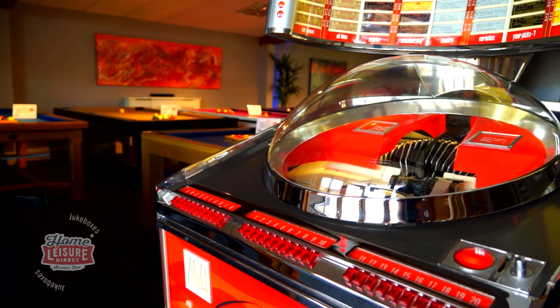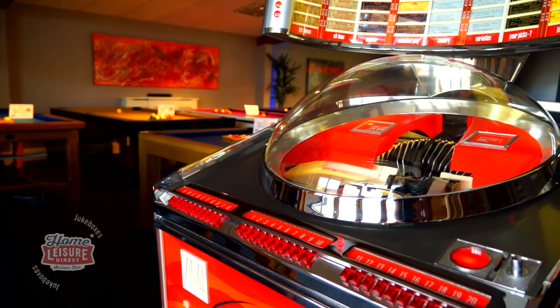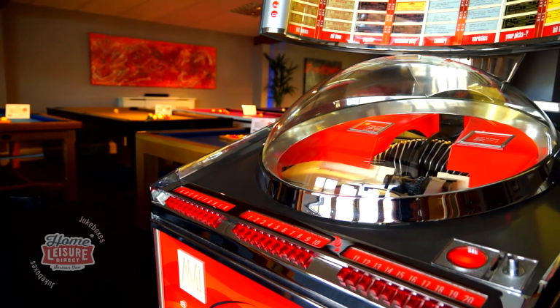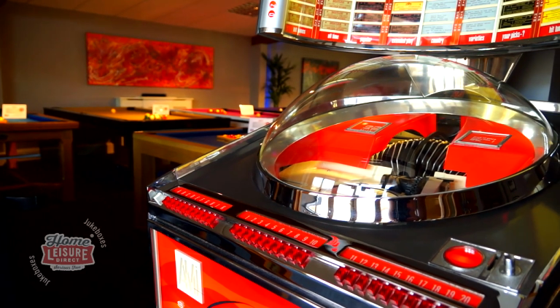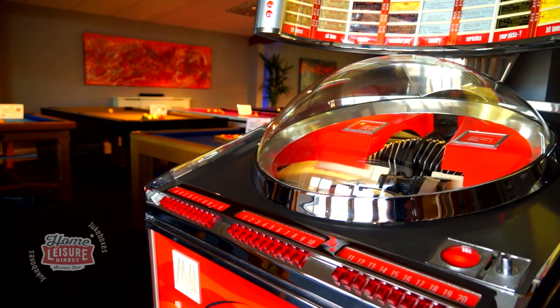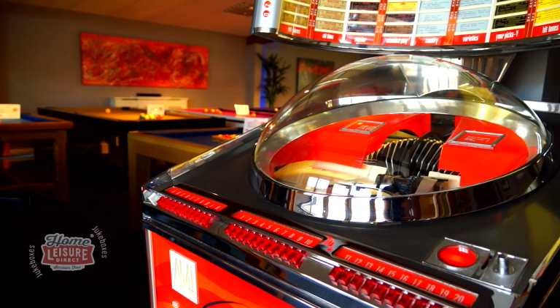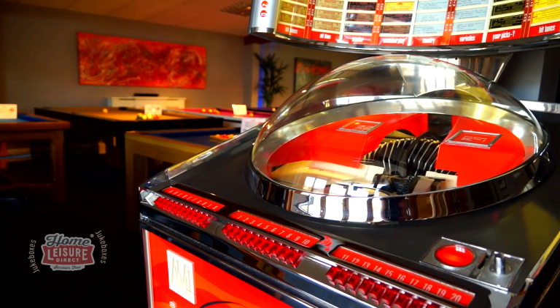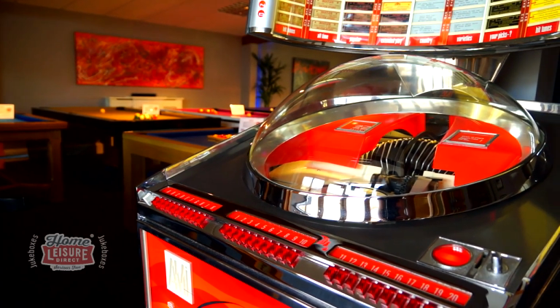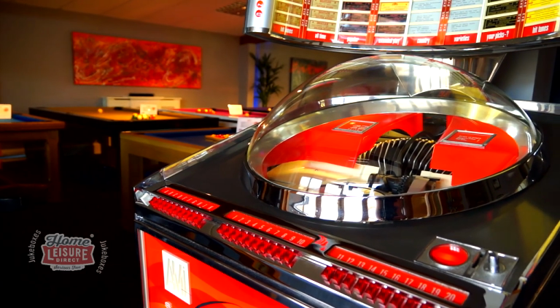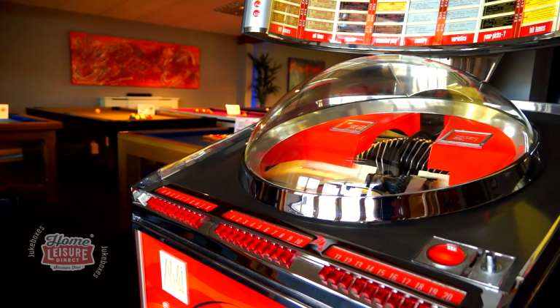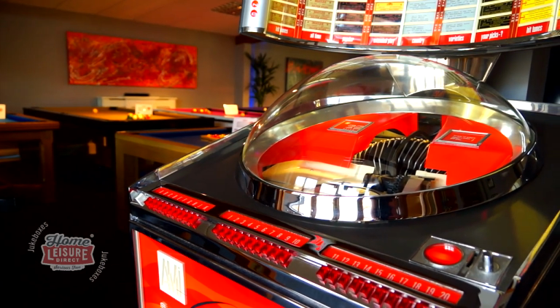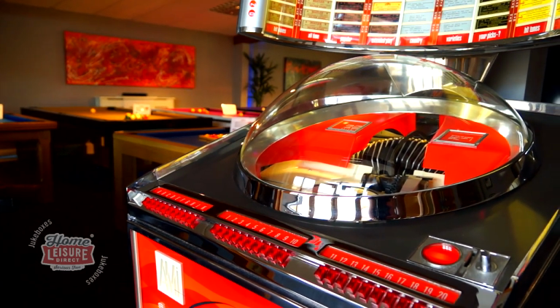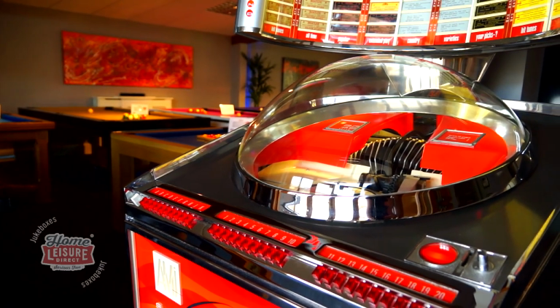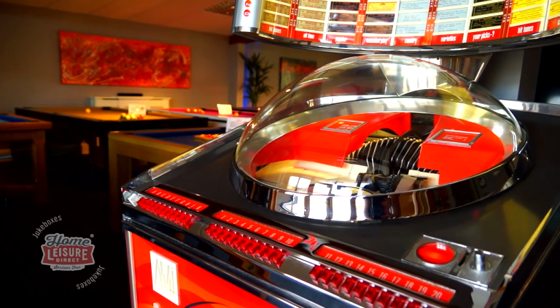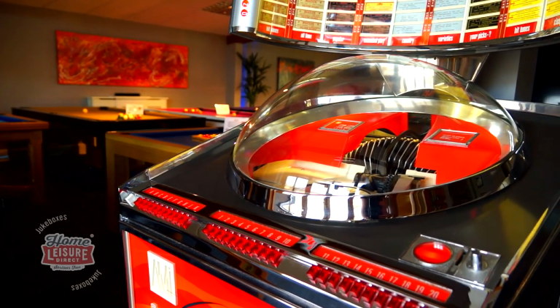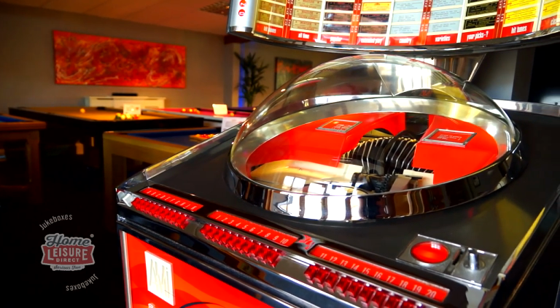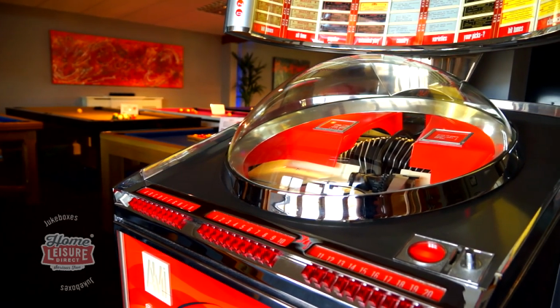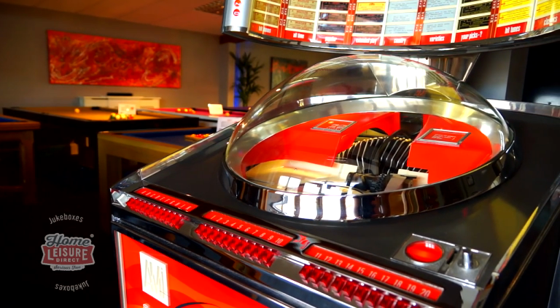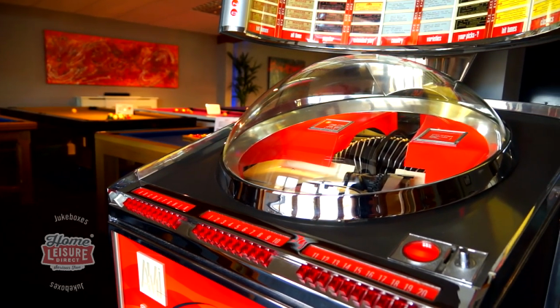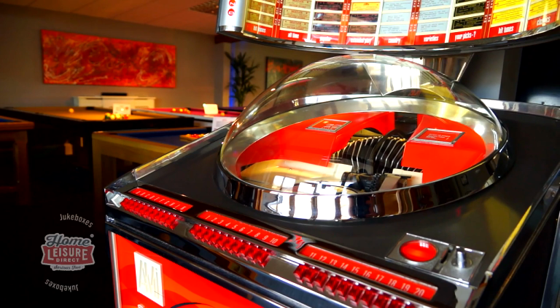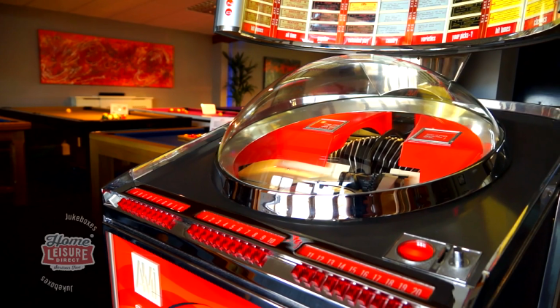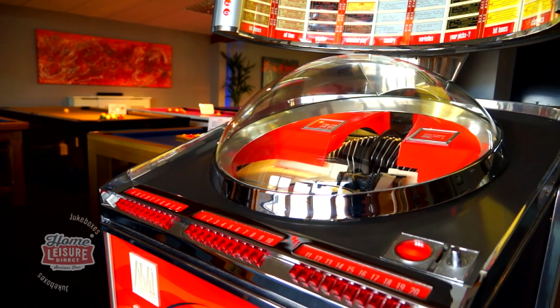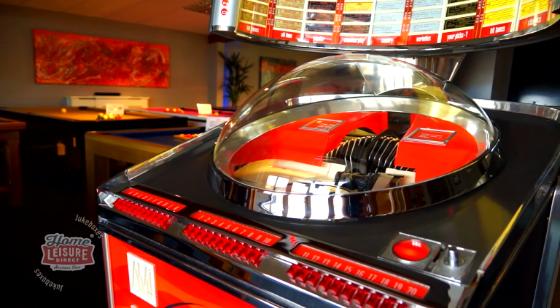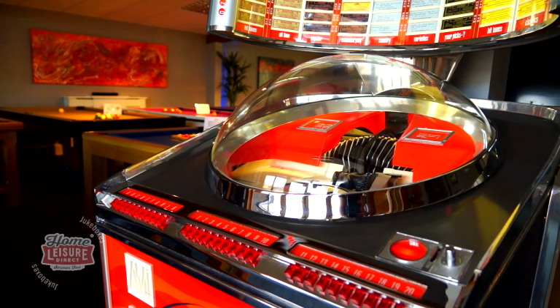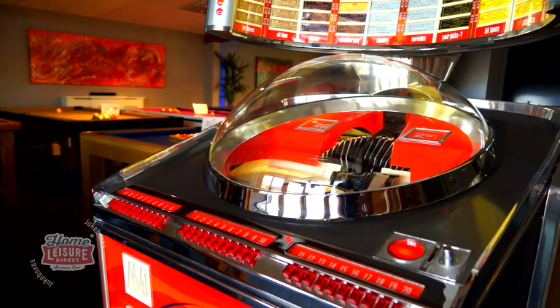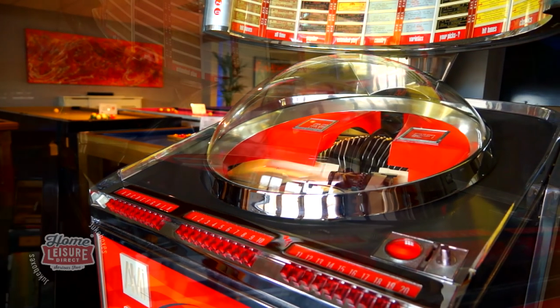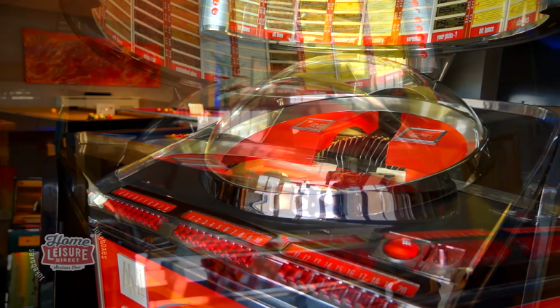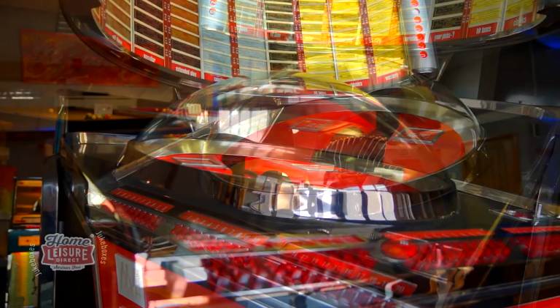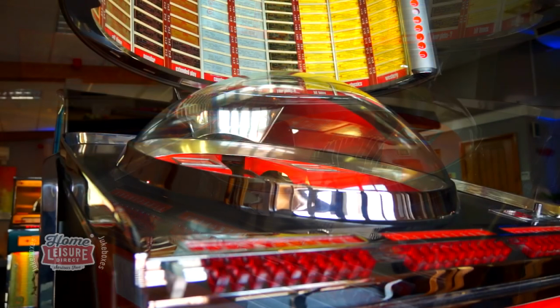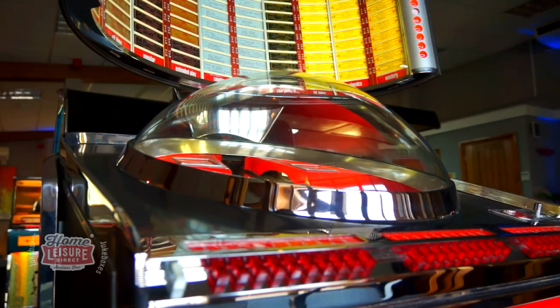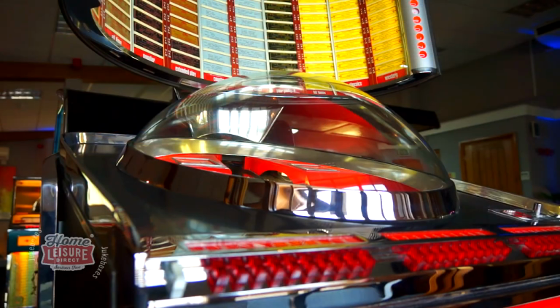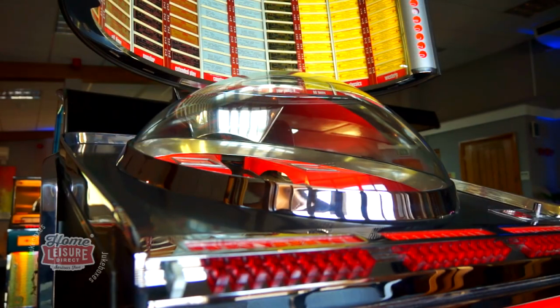Less than 200 of this specification Continental II were made, making it a true rarity today and a beautiful collector's piece.